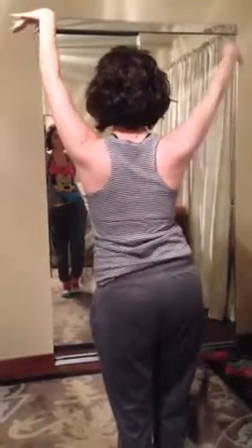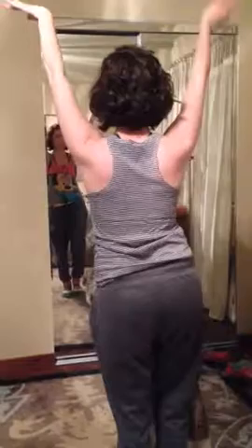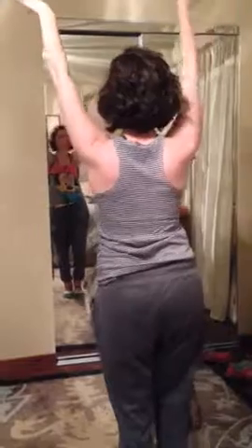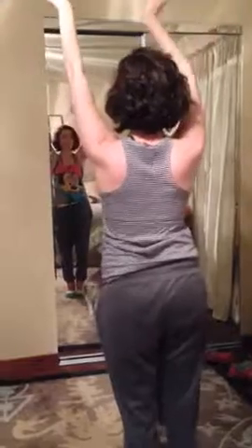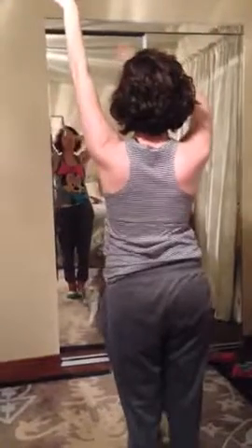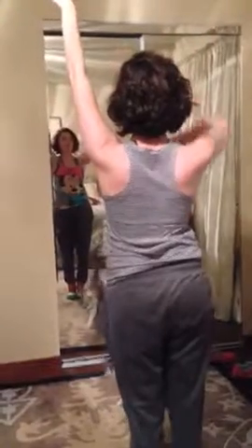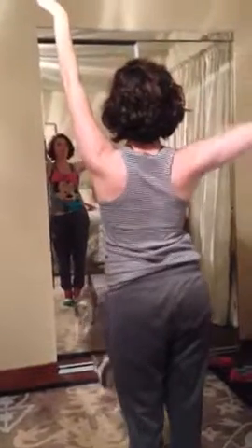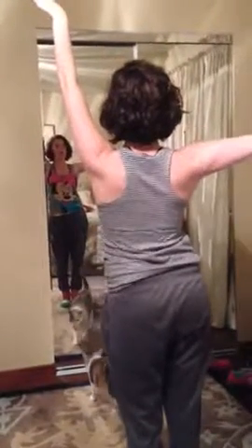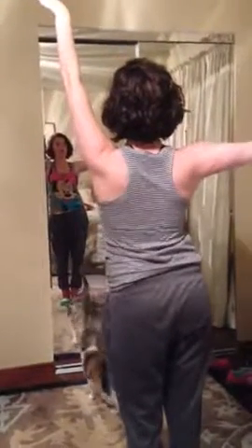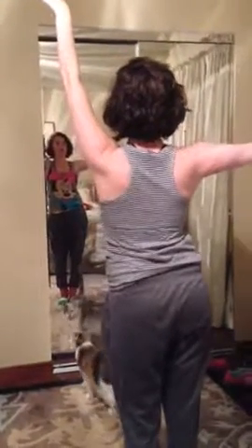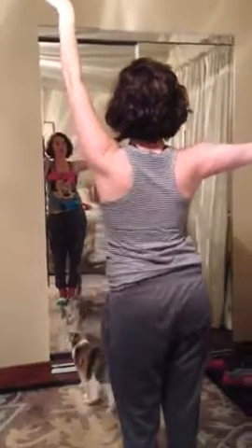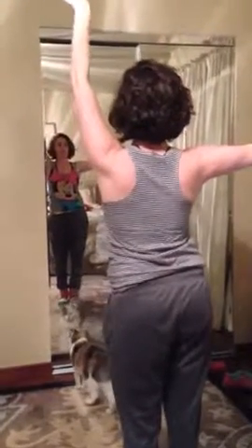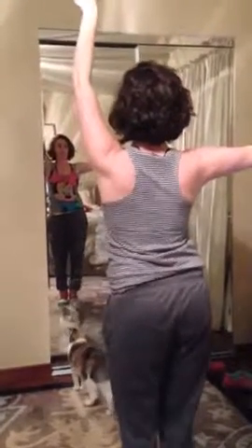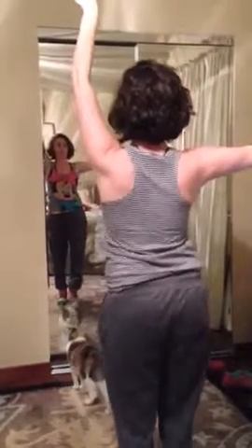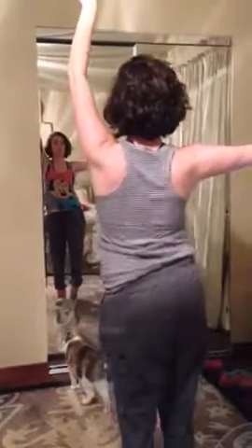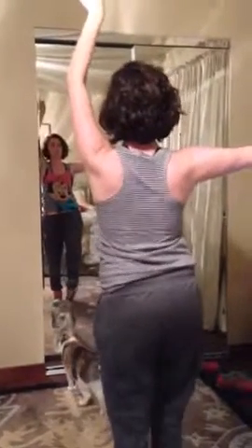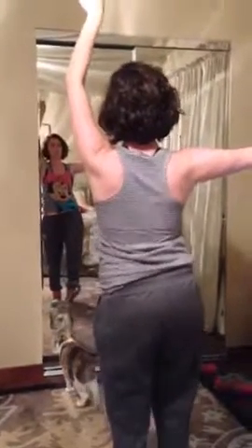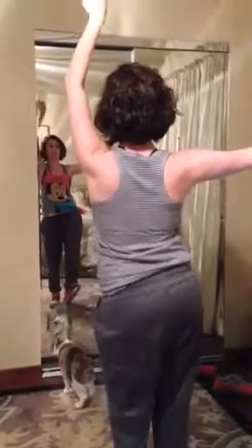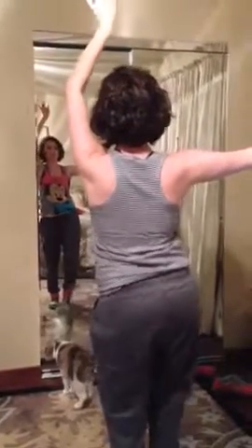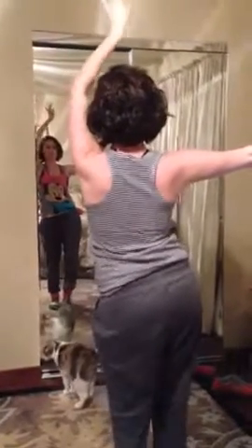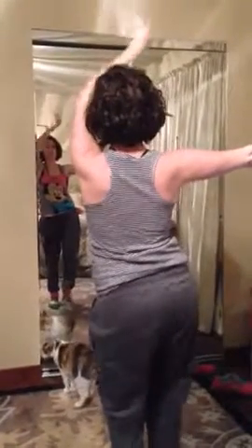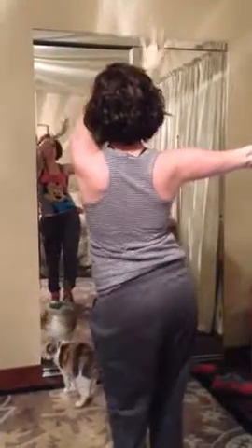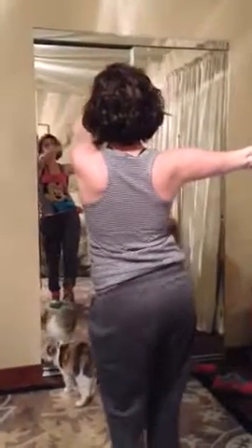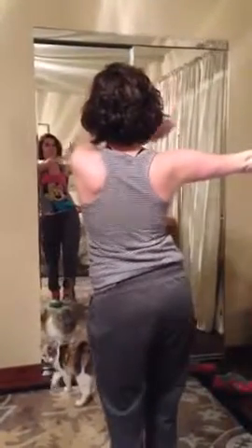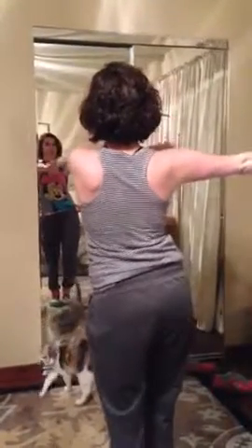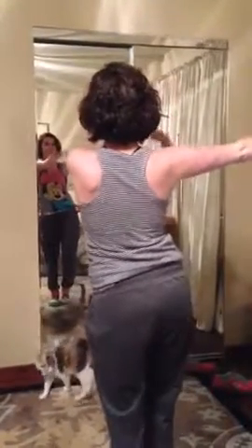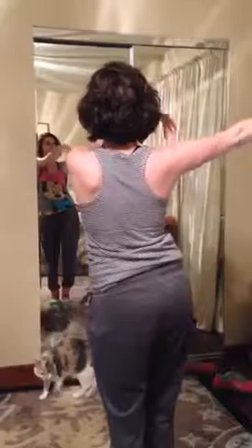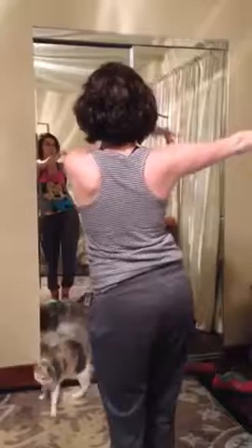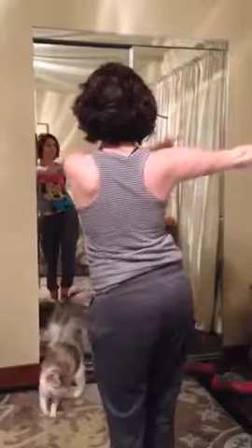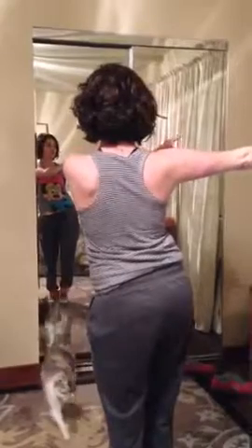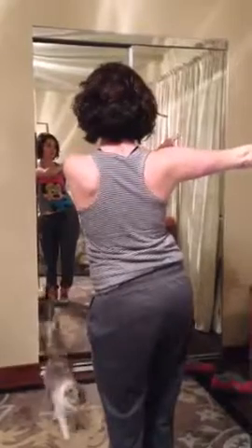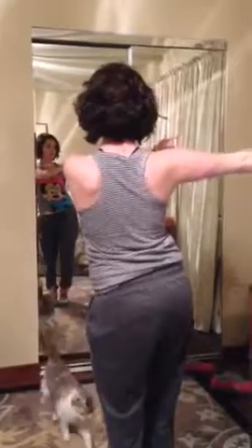For frontwards turn, one, two, three, four, five, six, seven — eight is the cue.